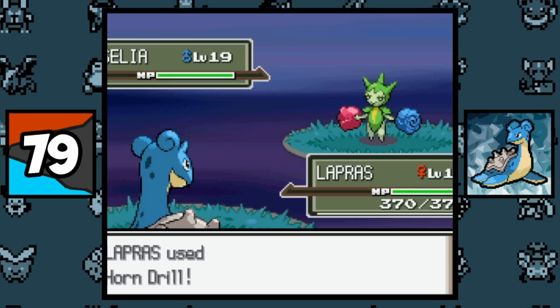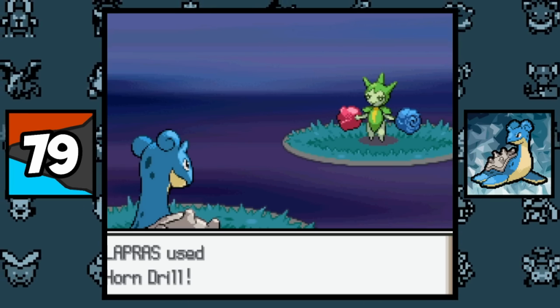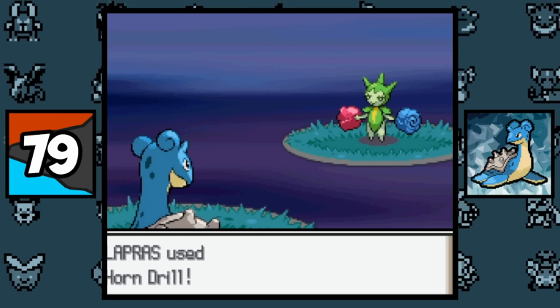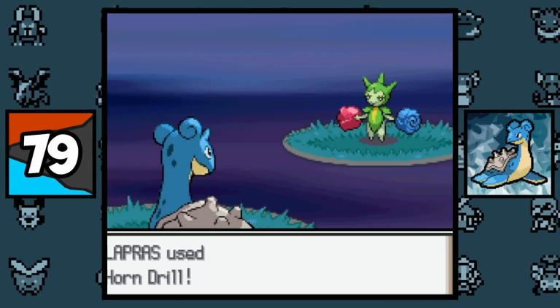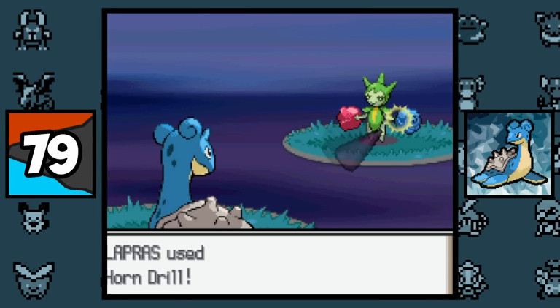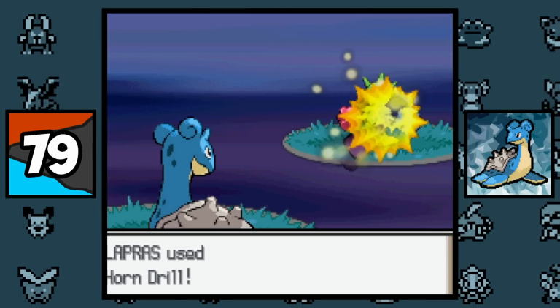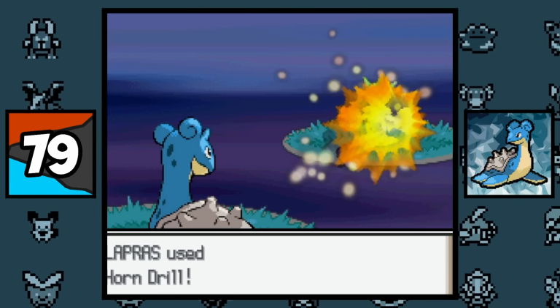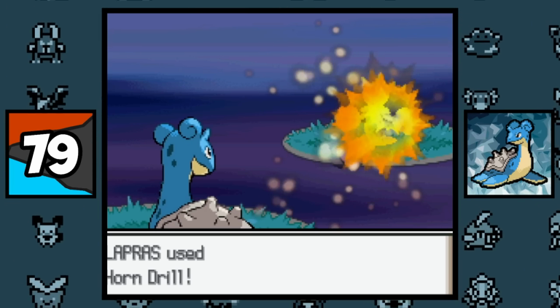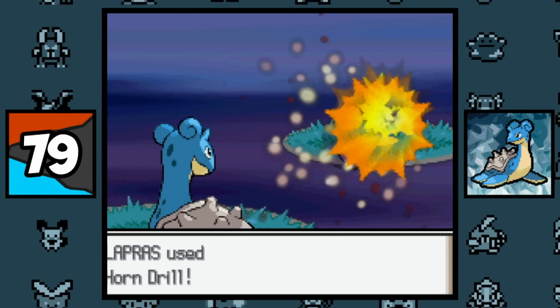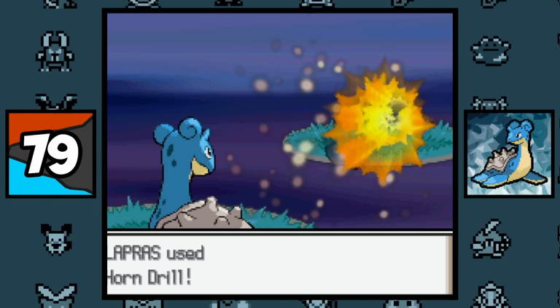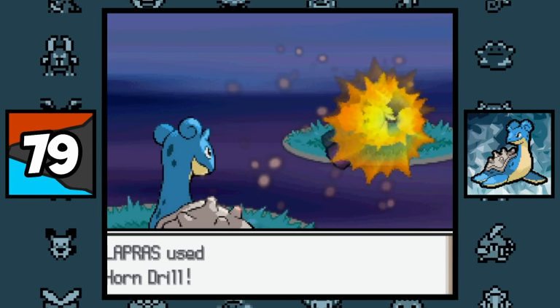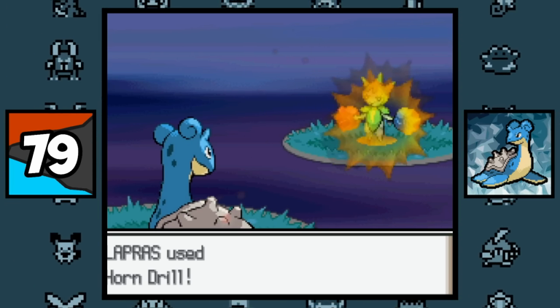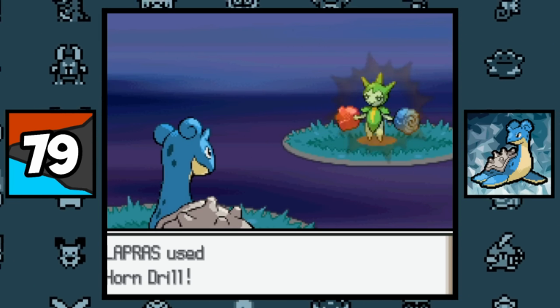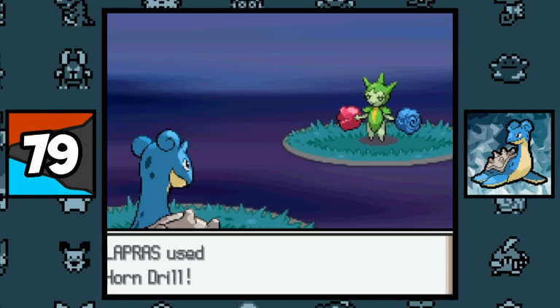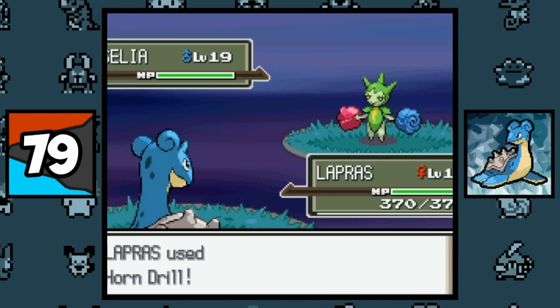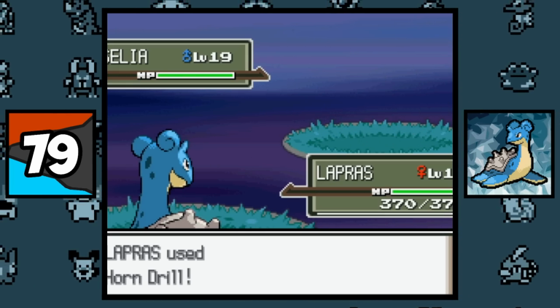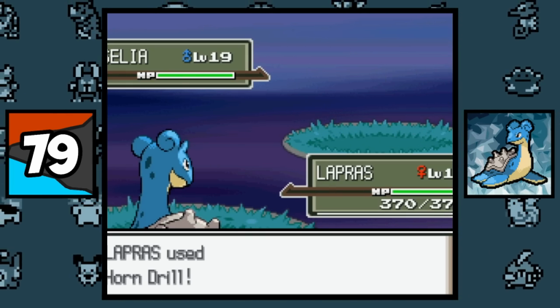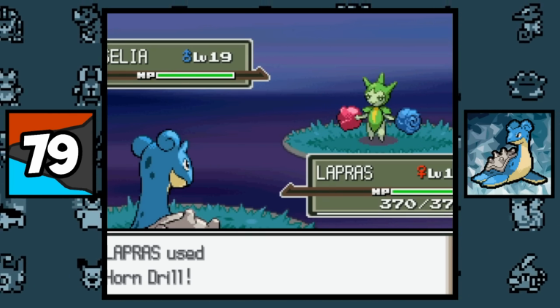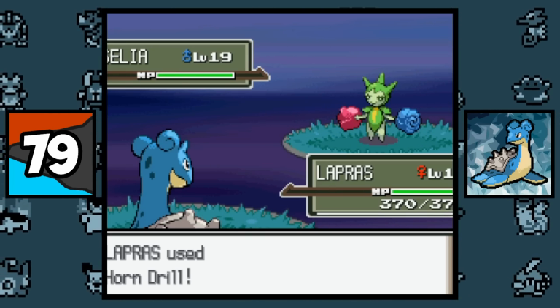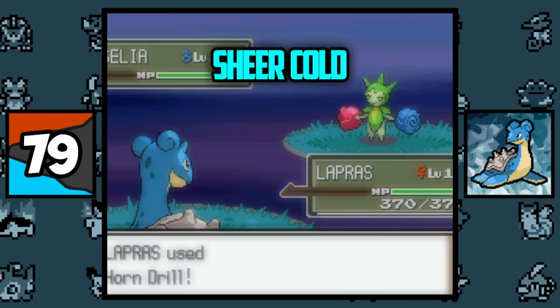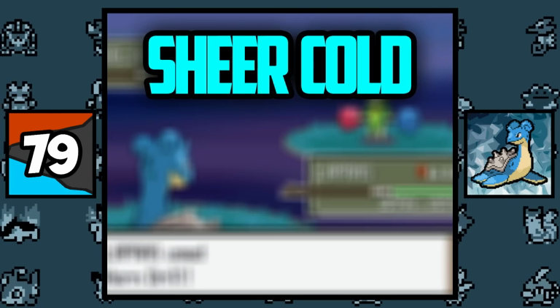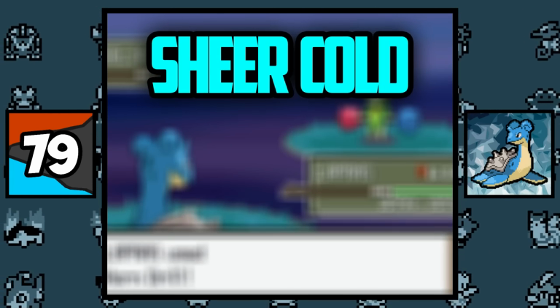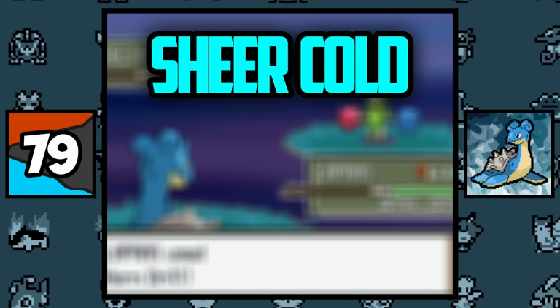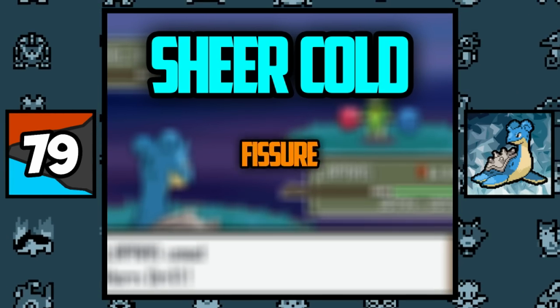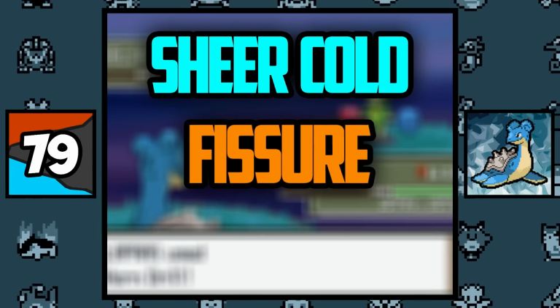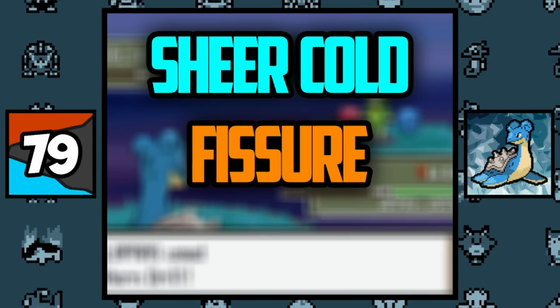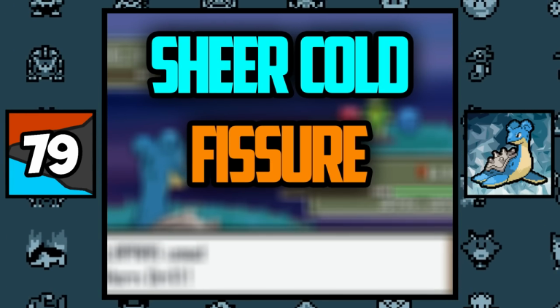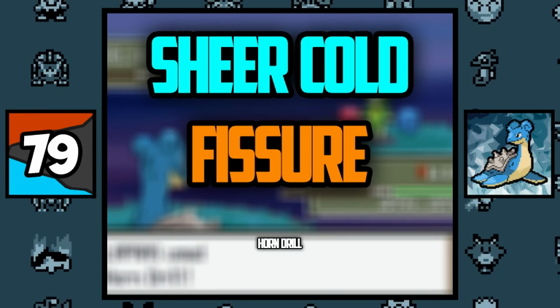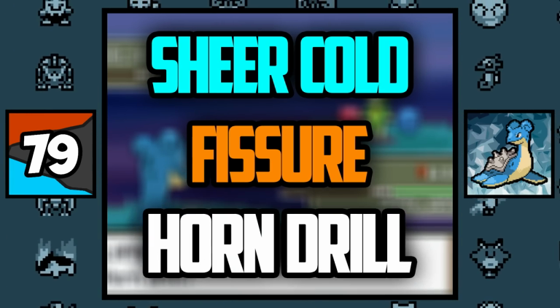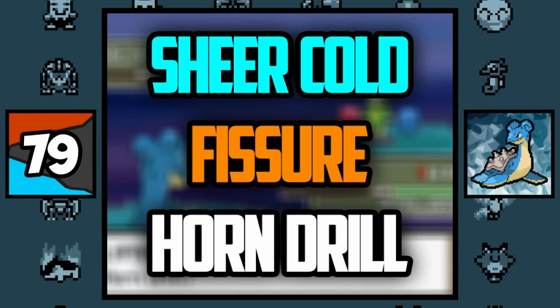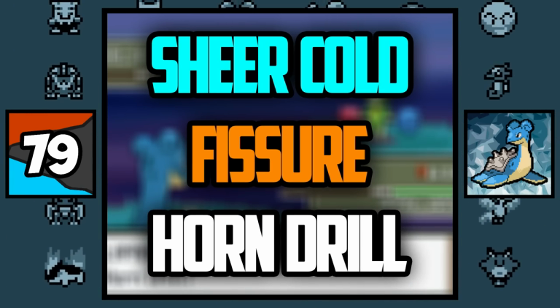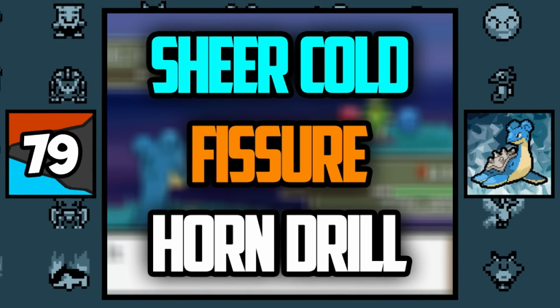Lapras learns the most one-hit KO moves naturally, with the moves being Sheer Cold, Fissure, and Horn Drill.